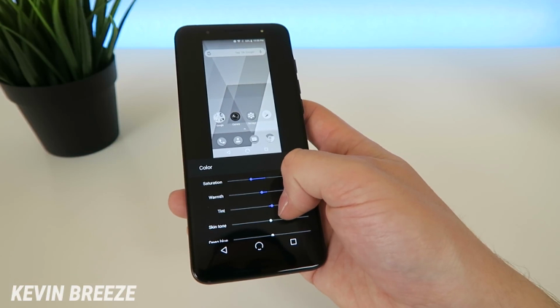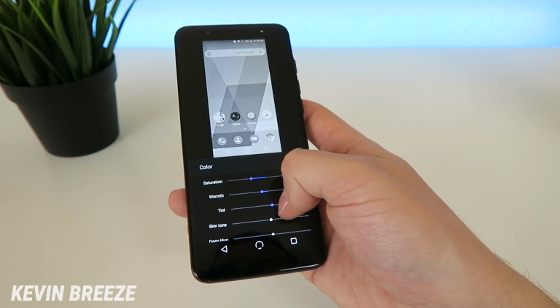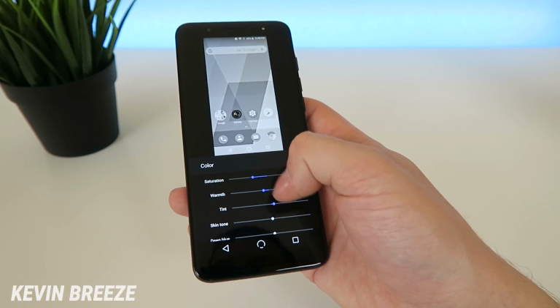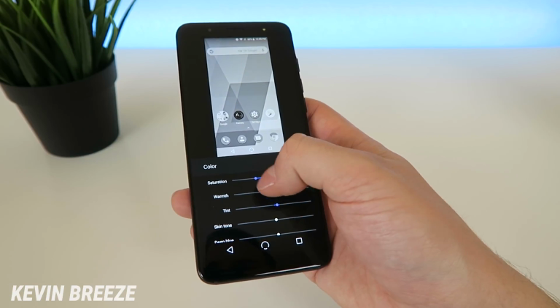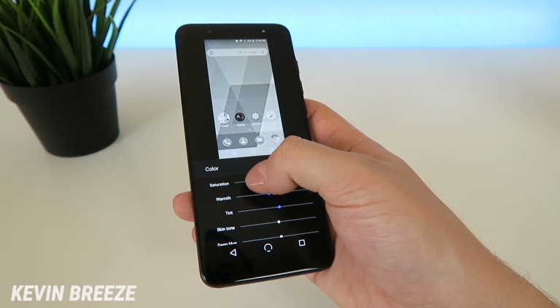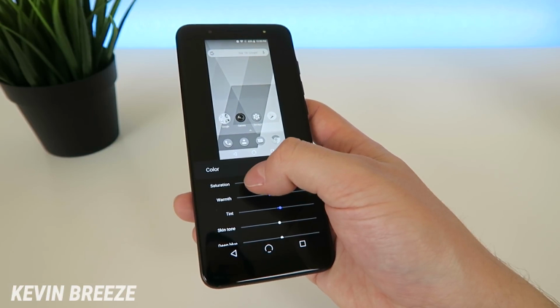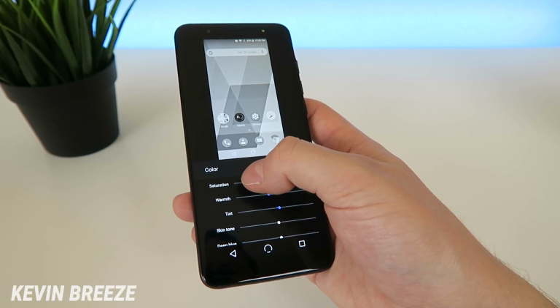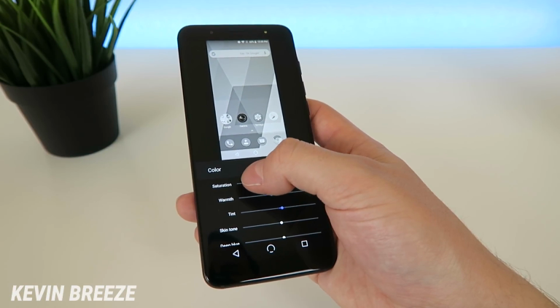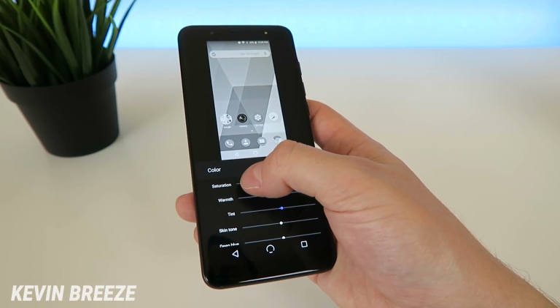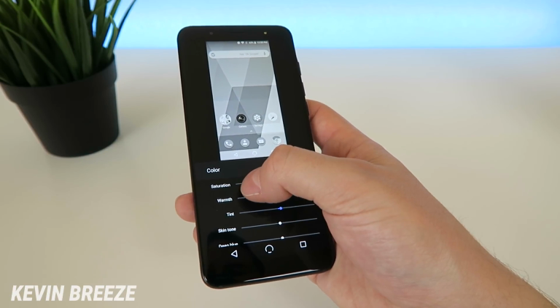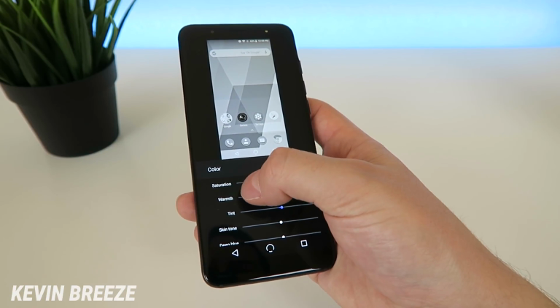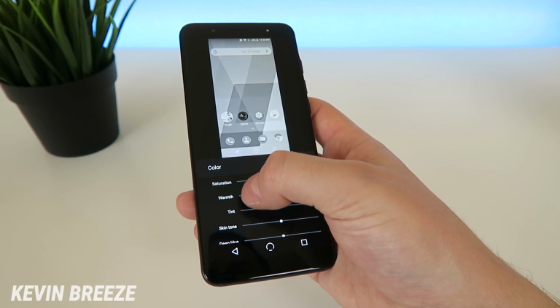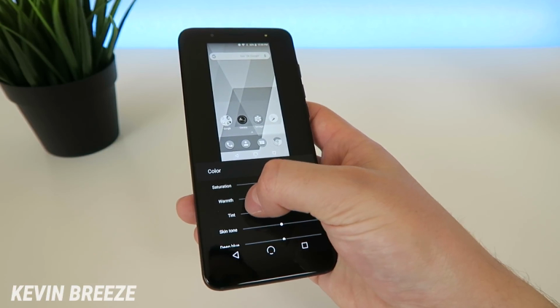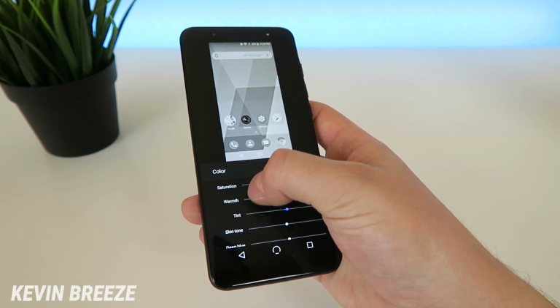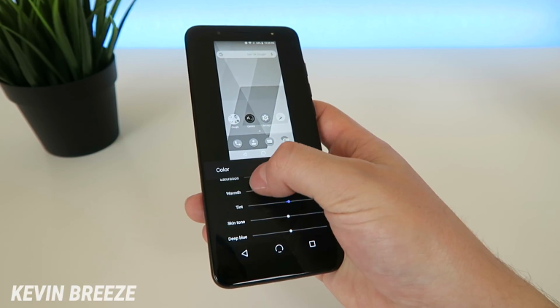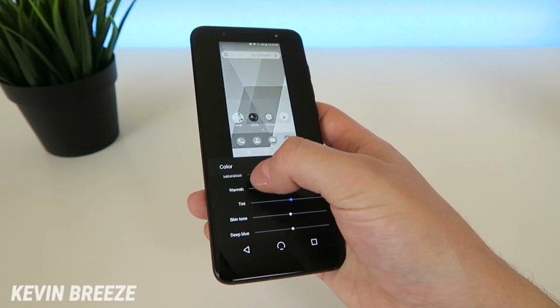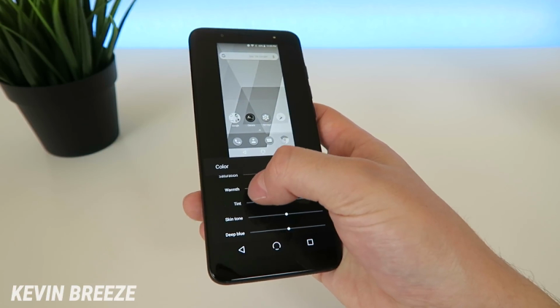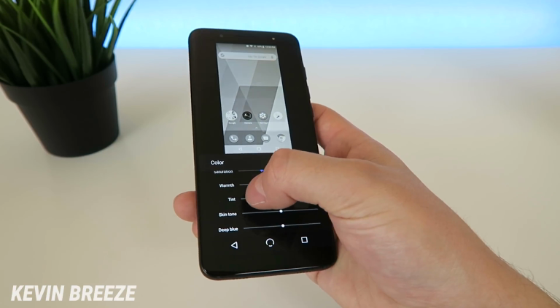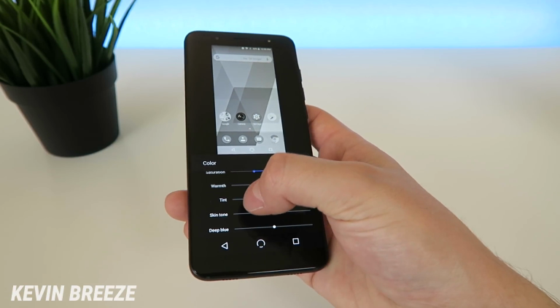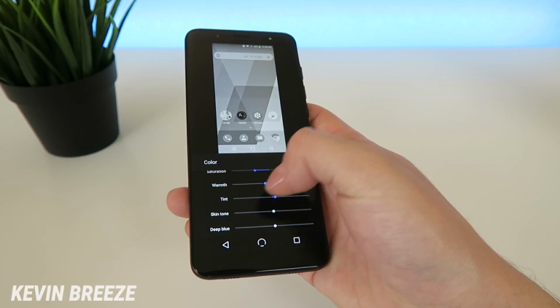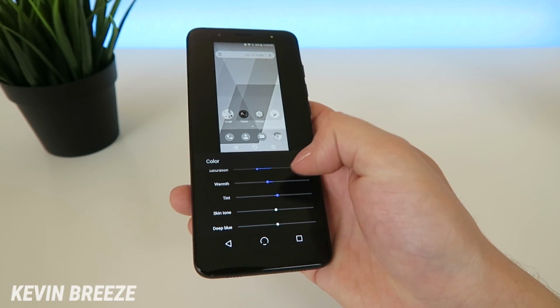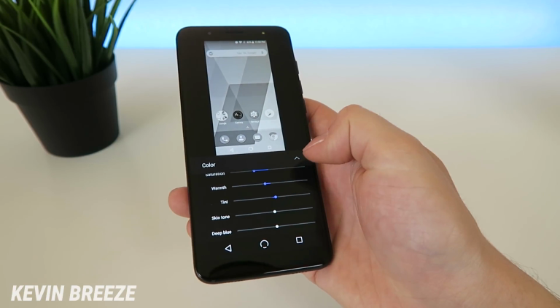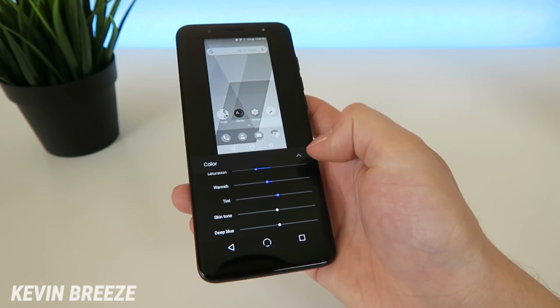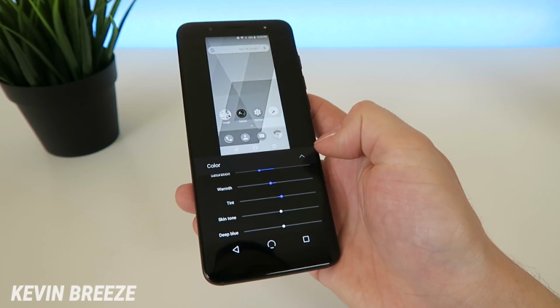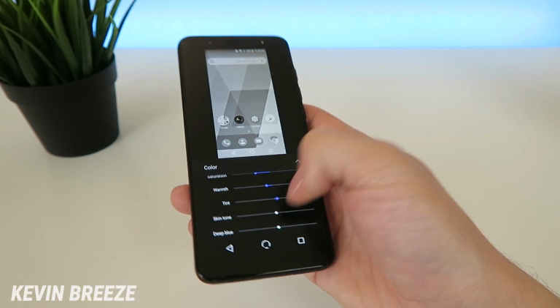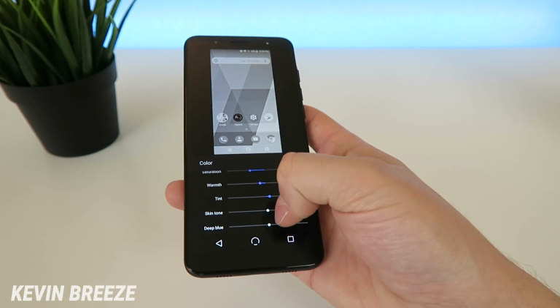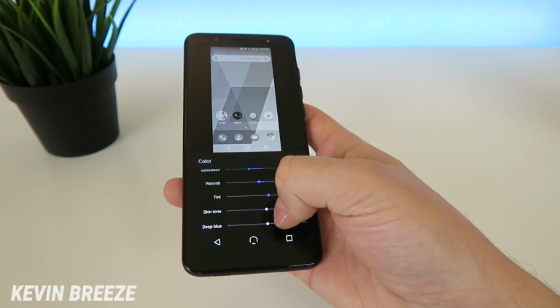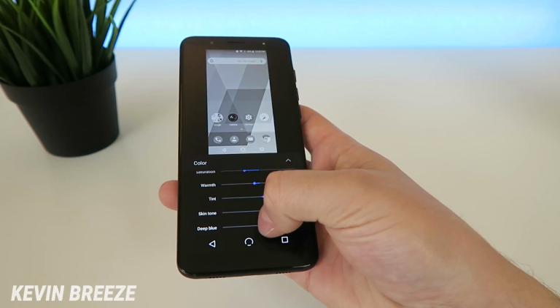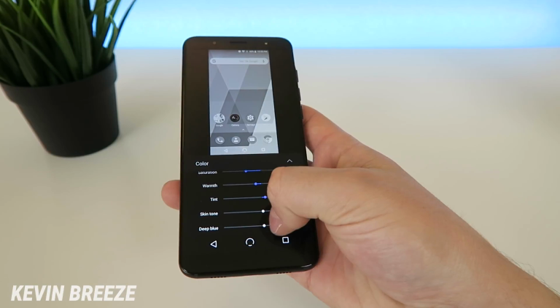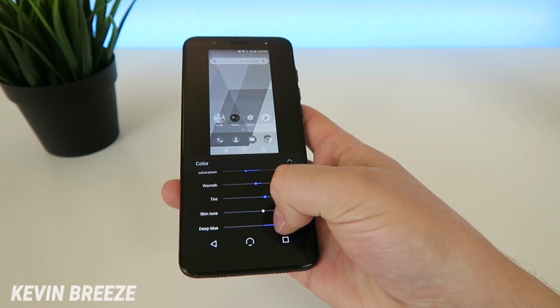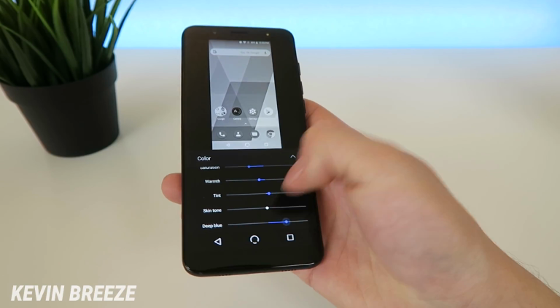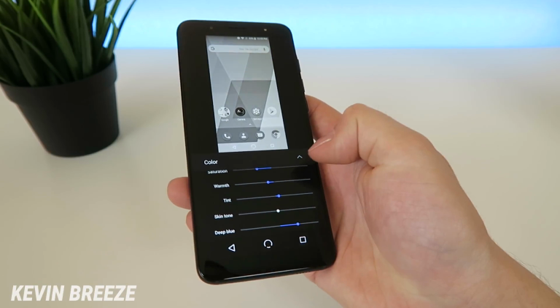So for color, you can change the saturation, warmth, tint, skin tone, and the deep blue level.